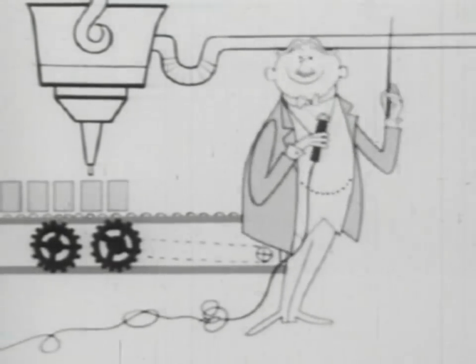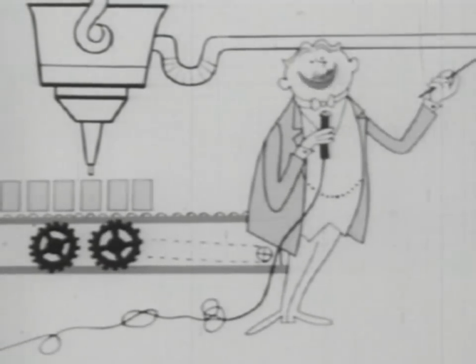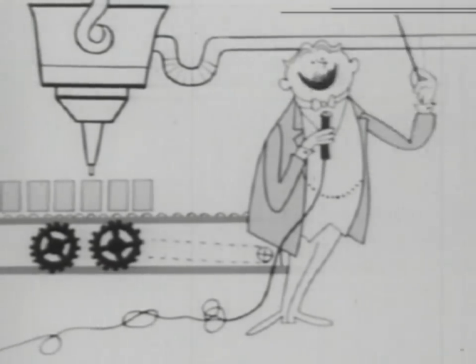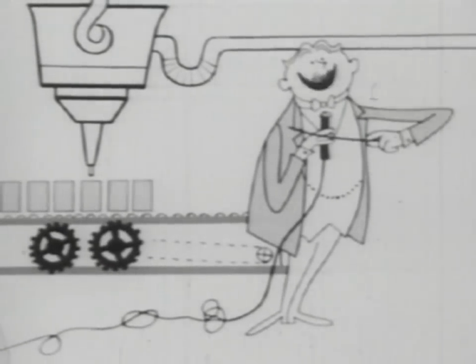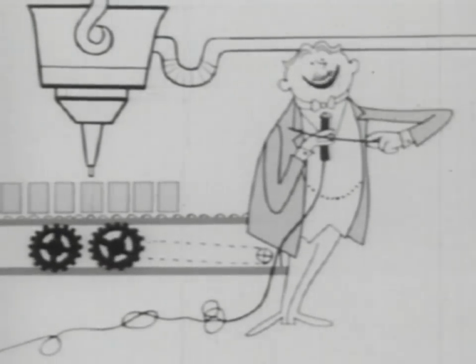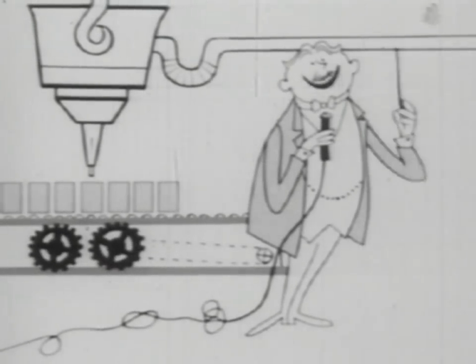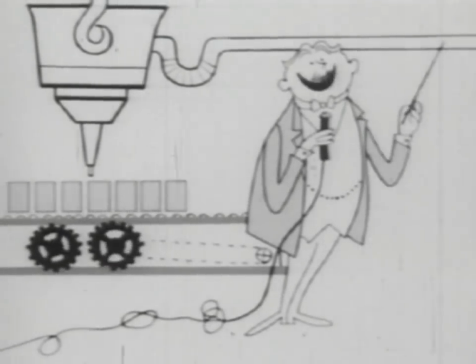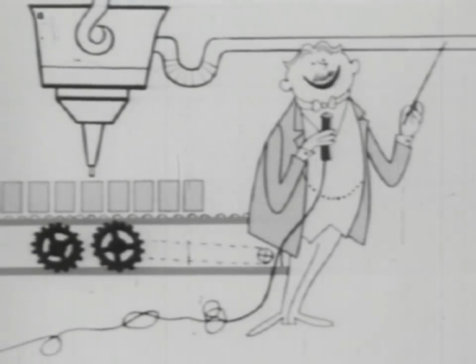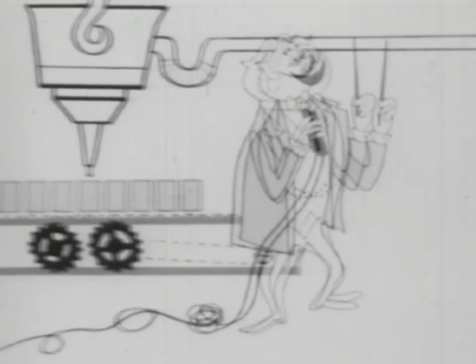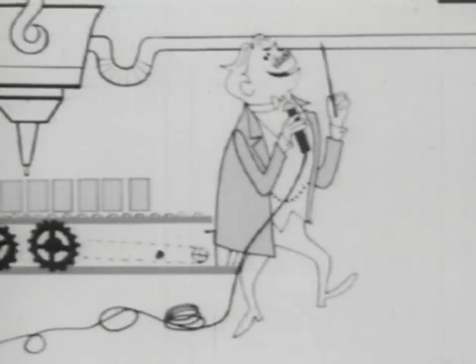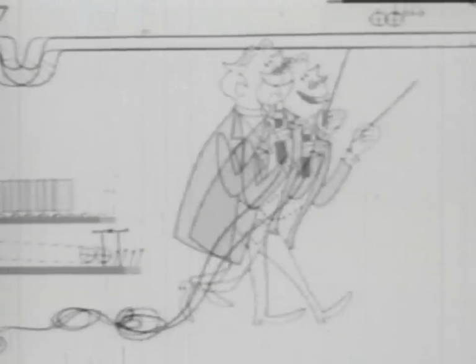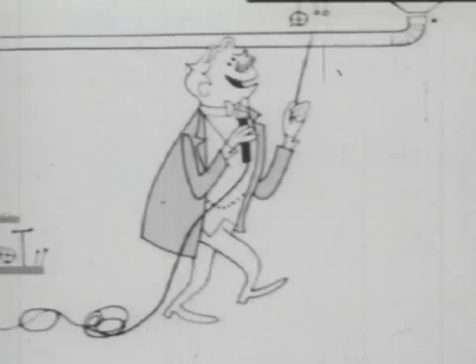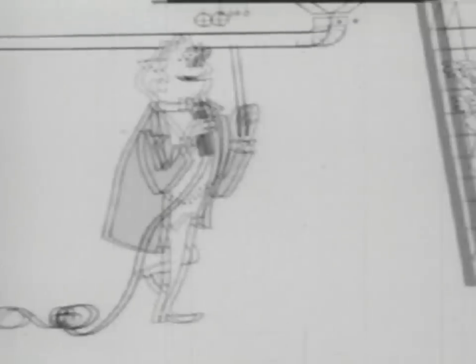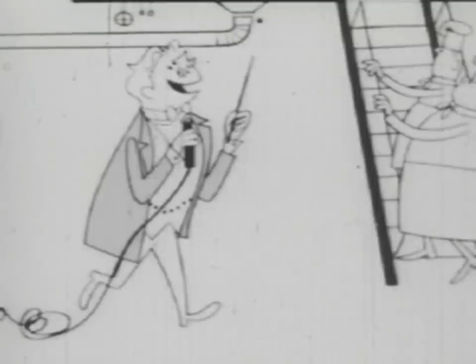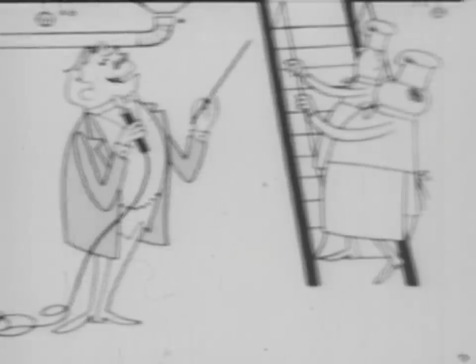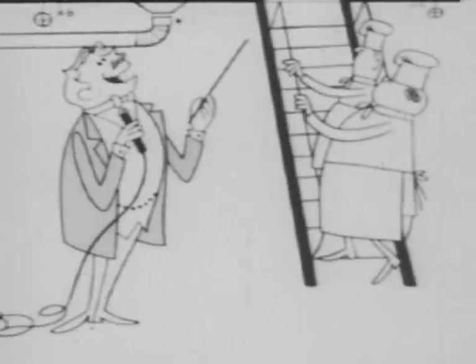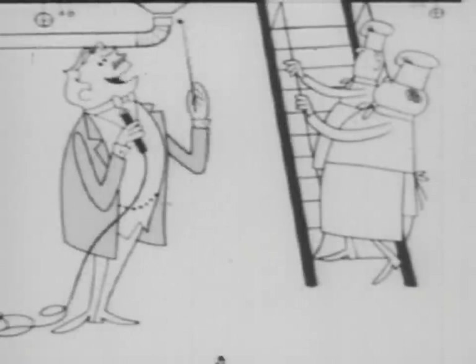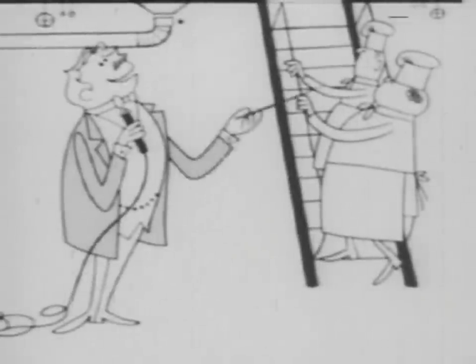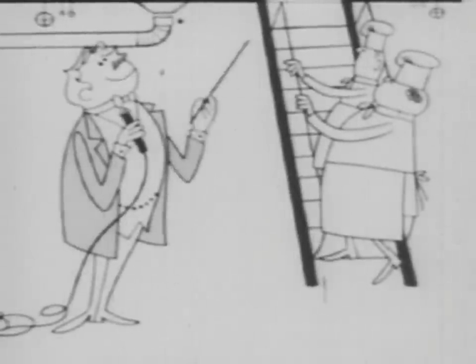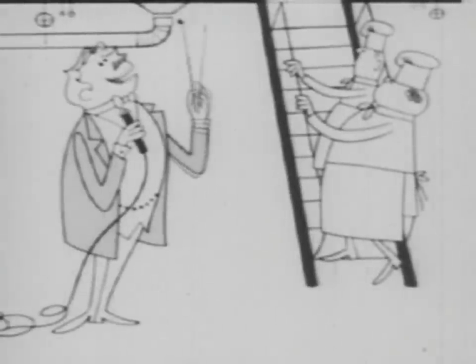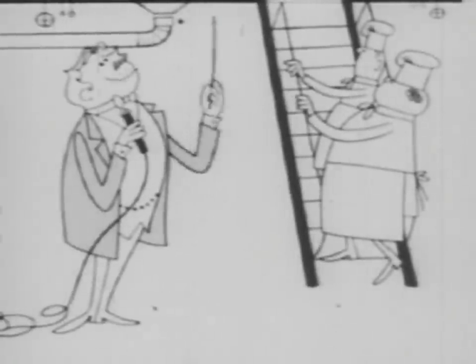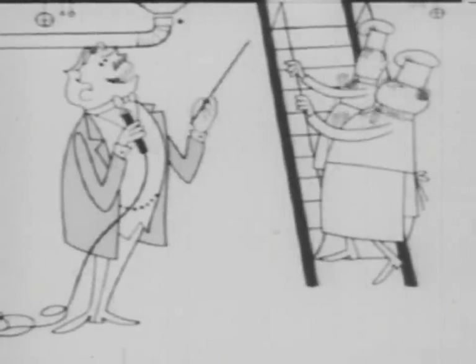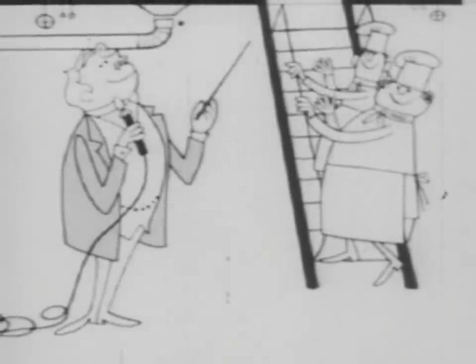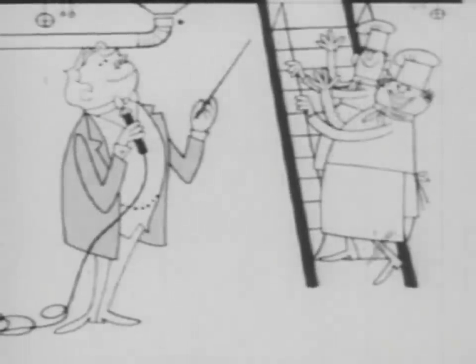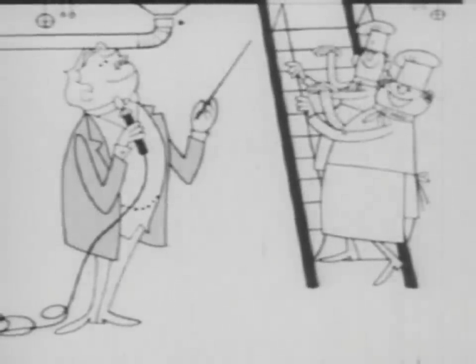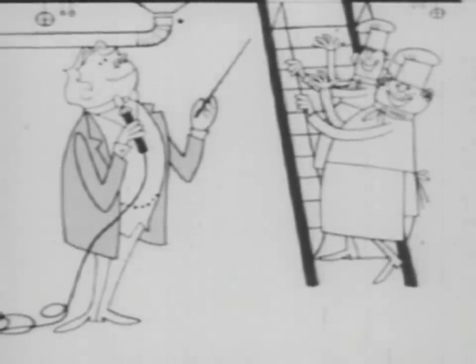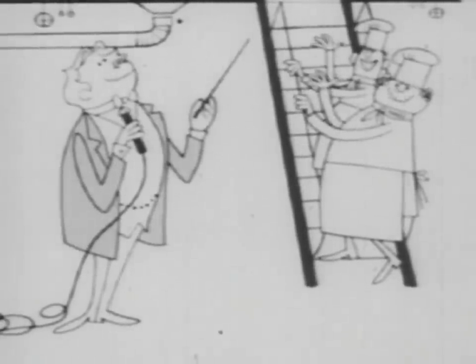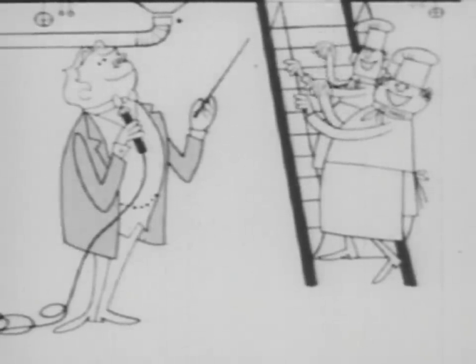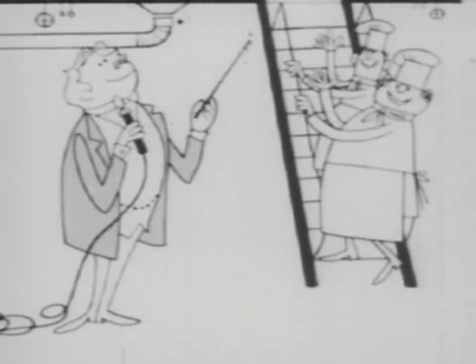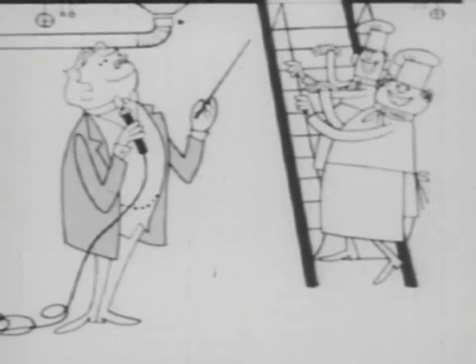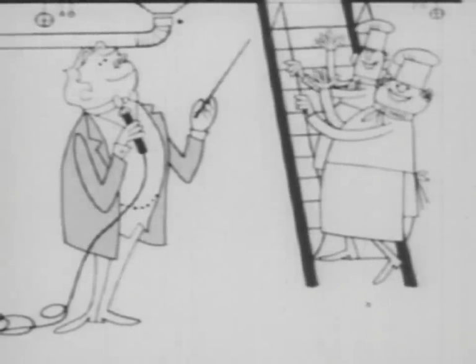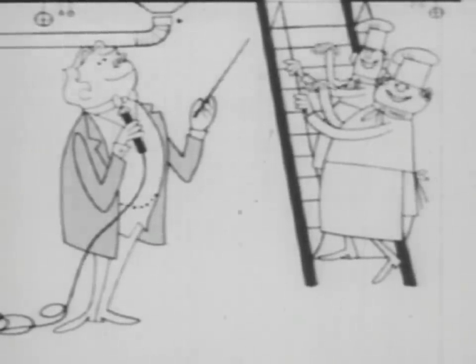This is Robert Pea Soup Anderson, and here with me are the non-identical twins Happy and Pee-wee. Hiya, soup fans everywhere.